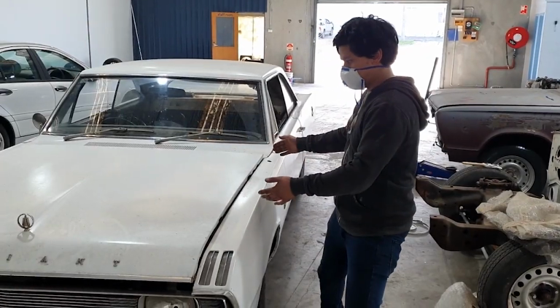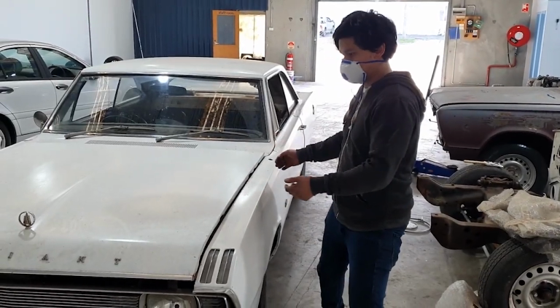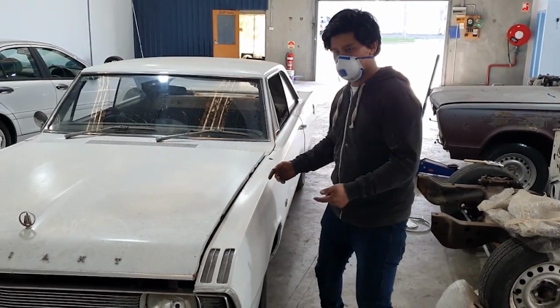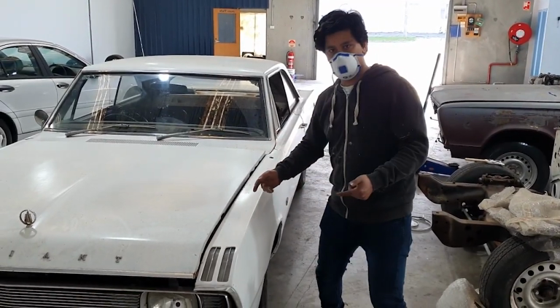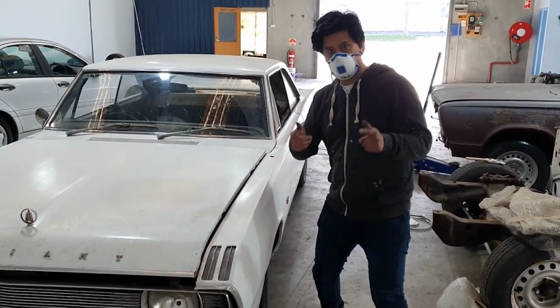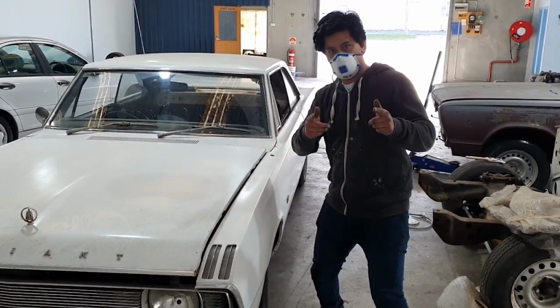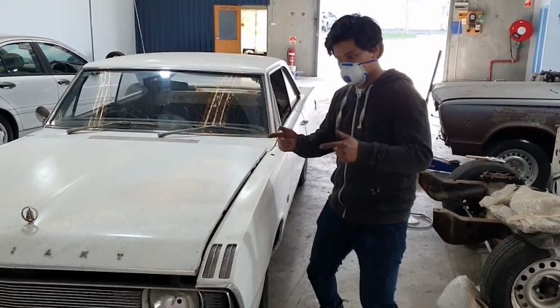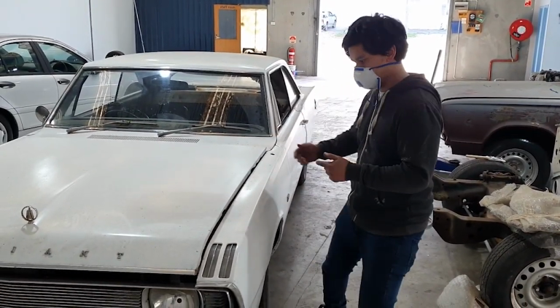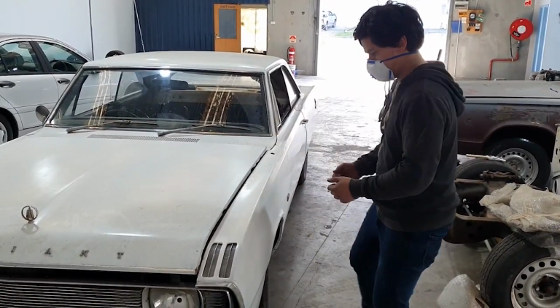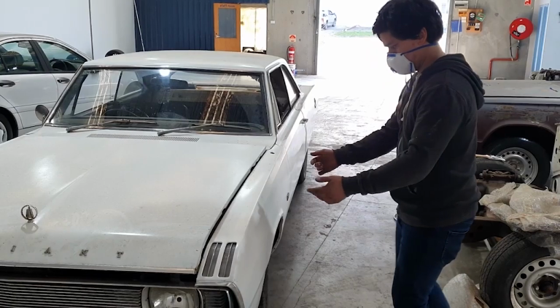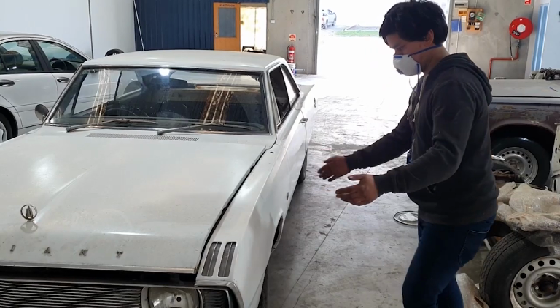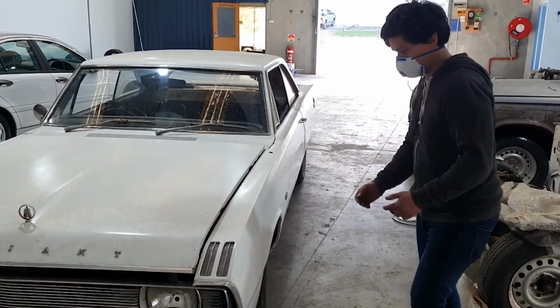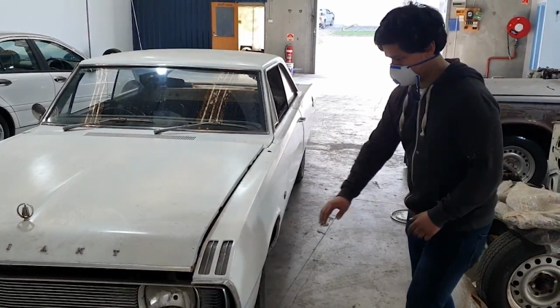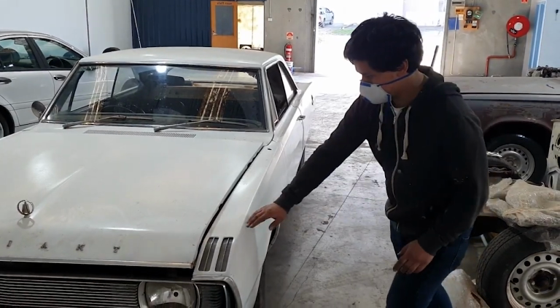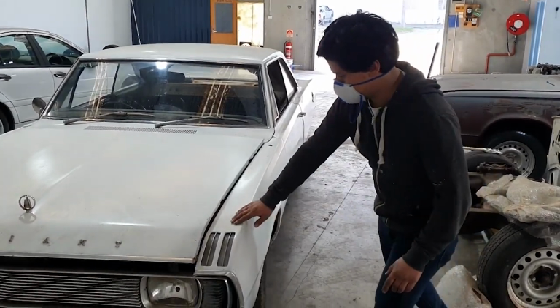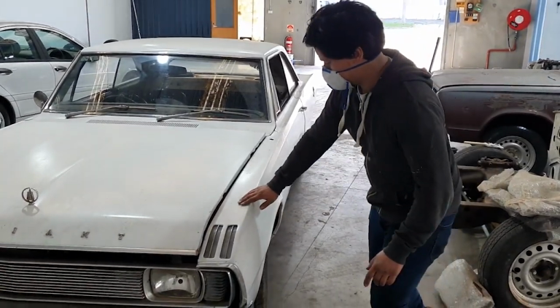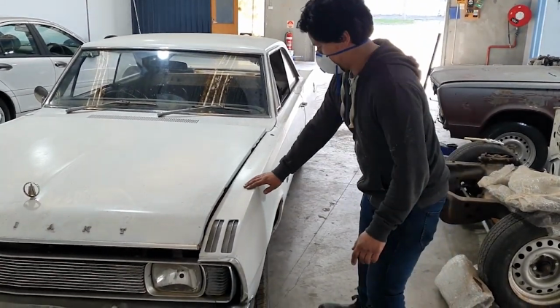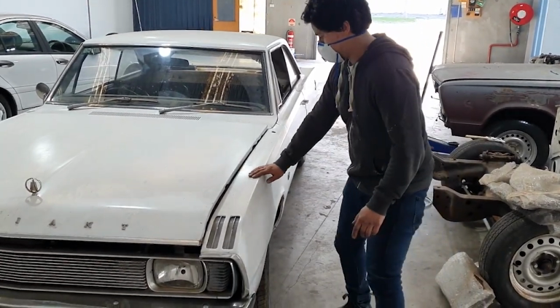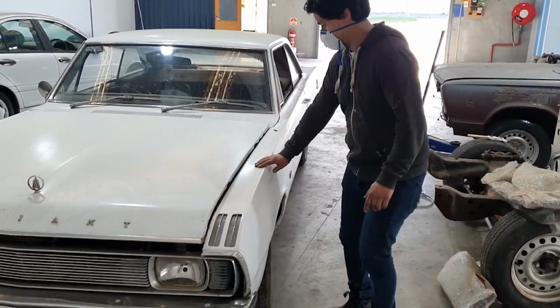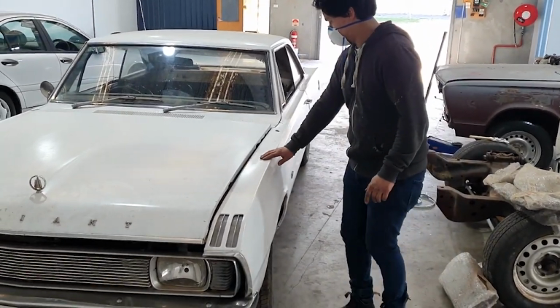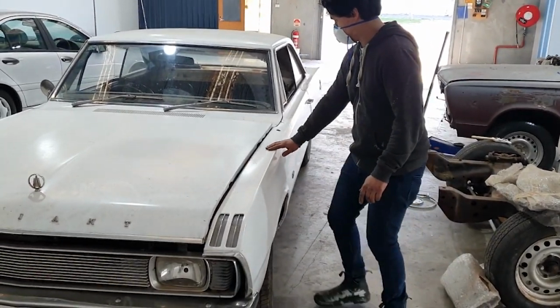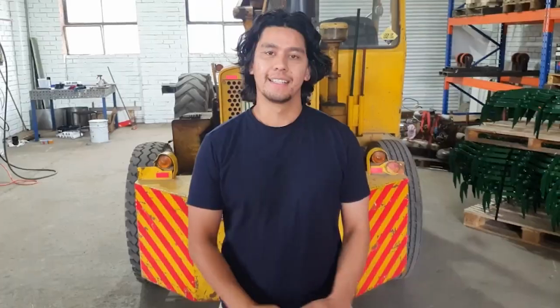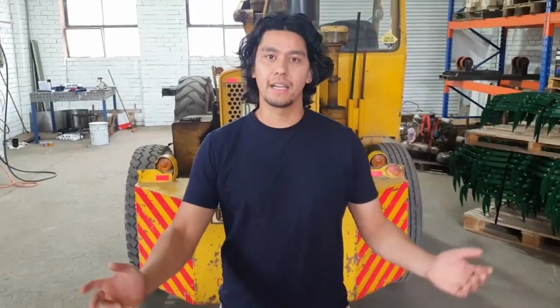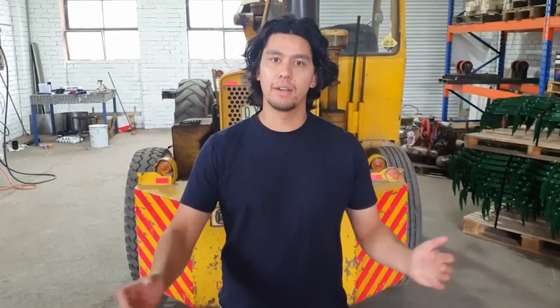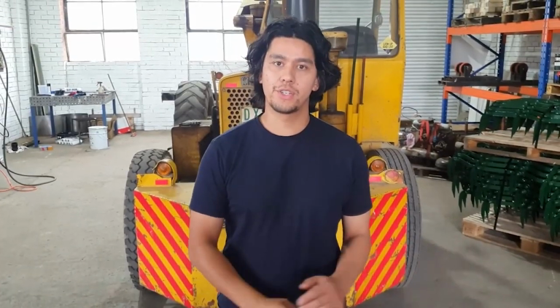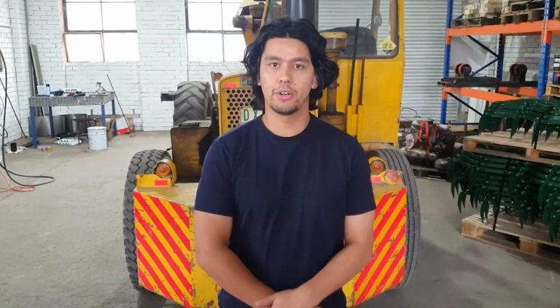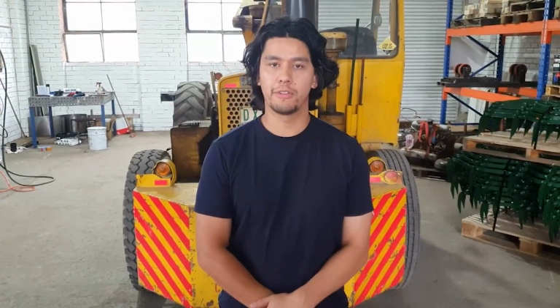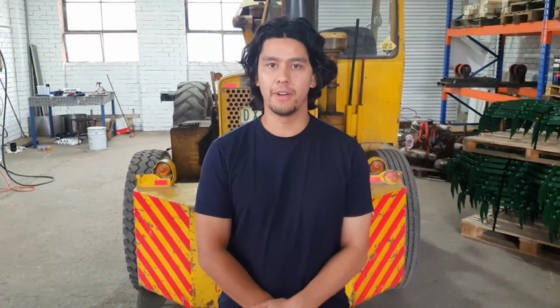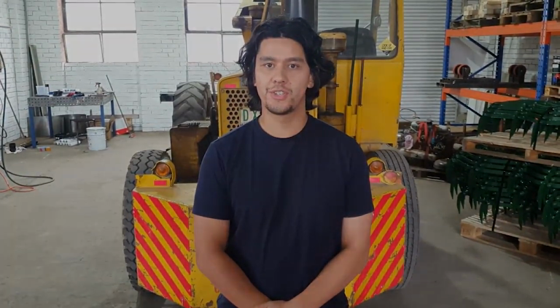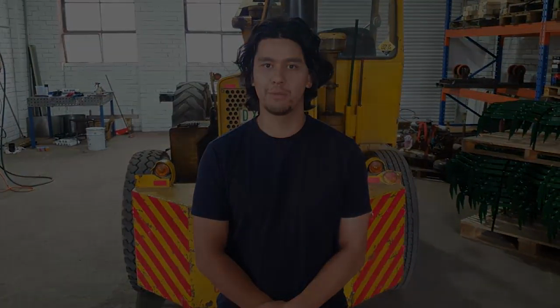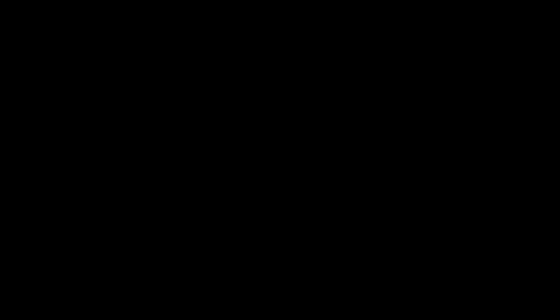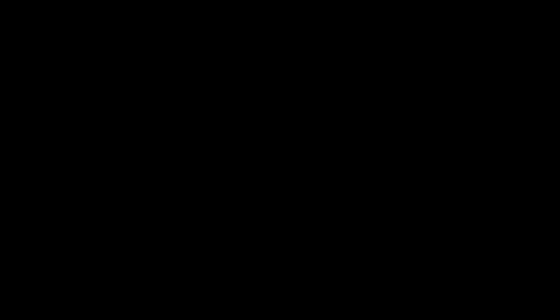Welcome to the coronavirus edition of Oz General Store. G'day guys, it's John from Oz General Store.